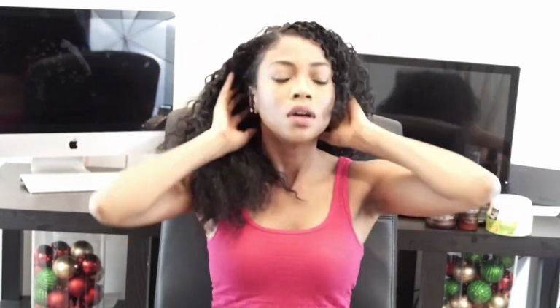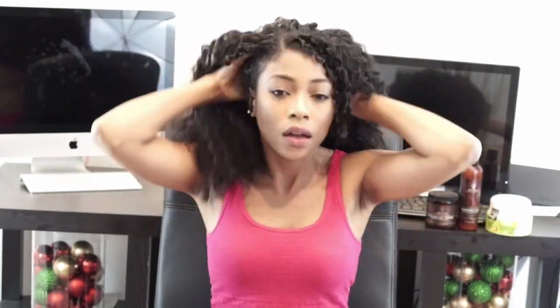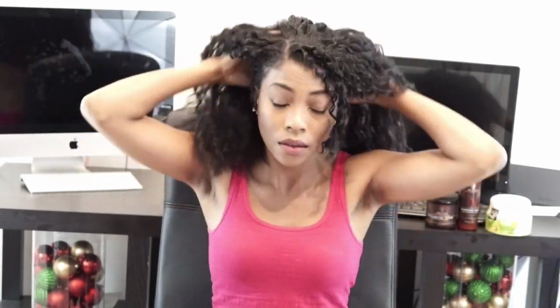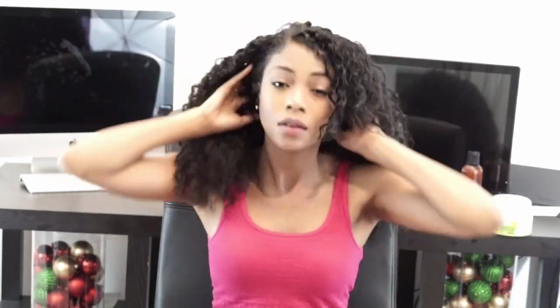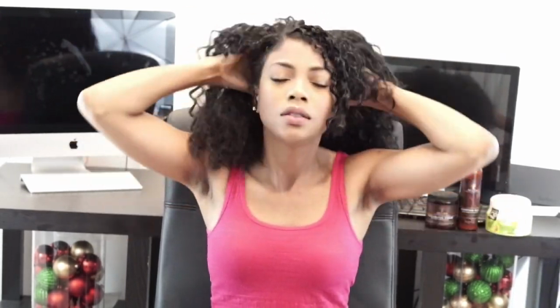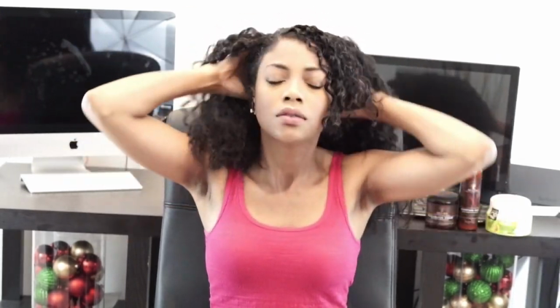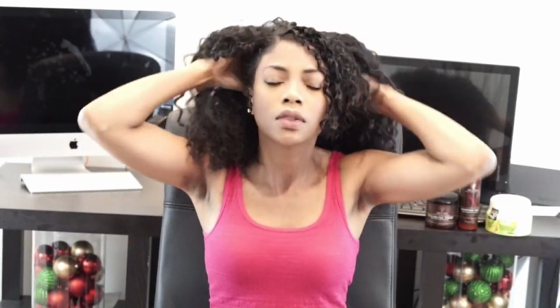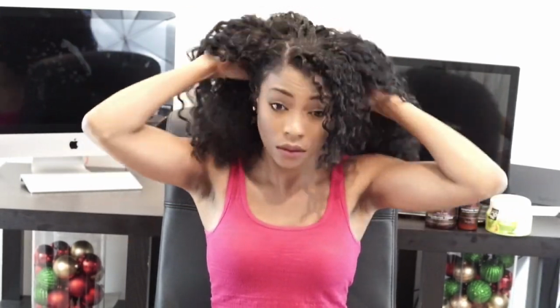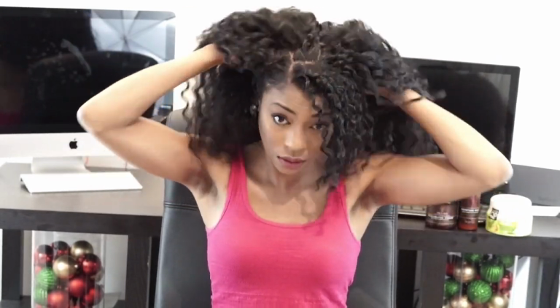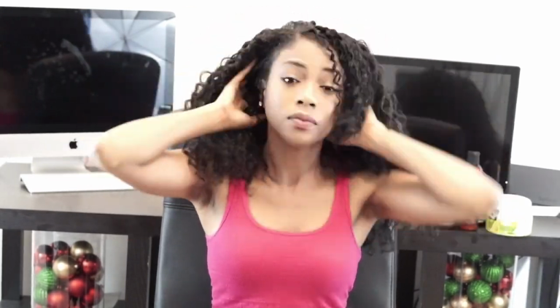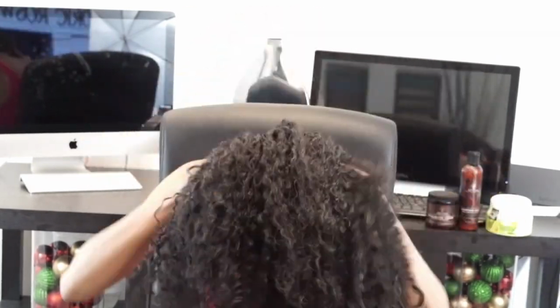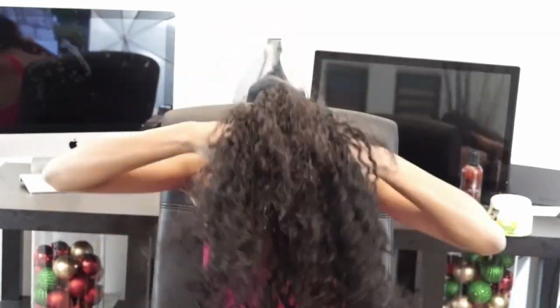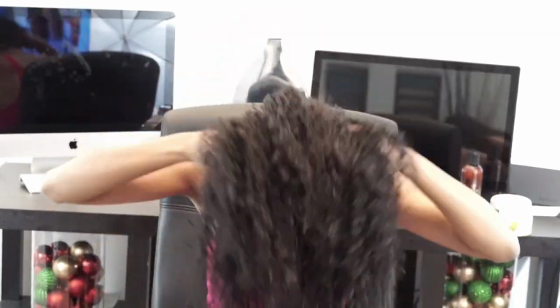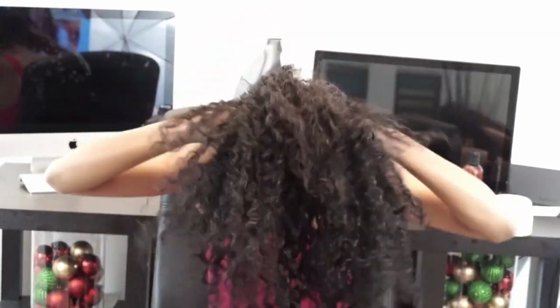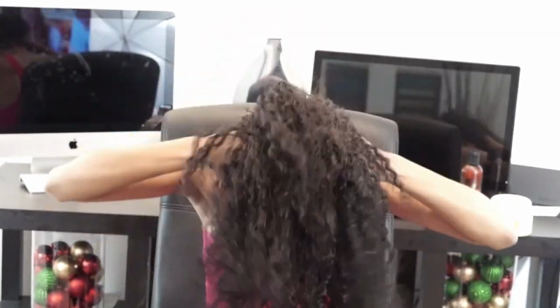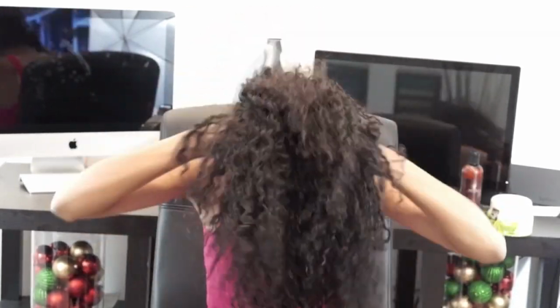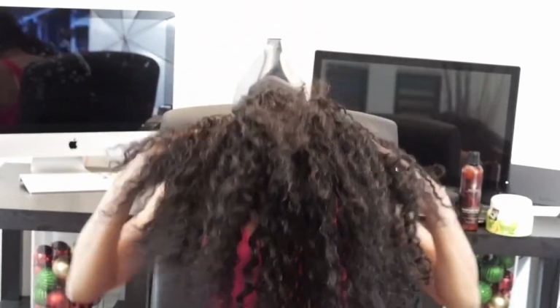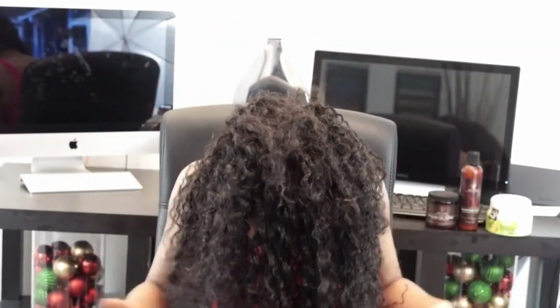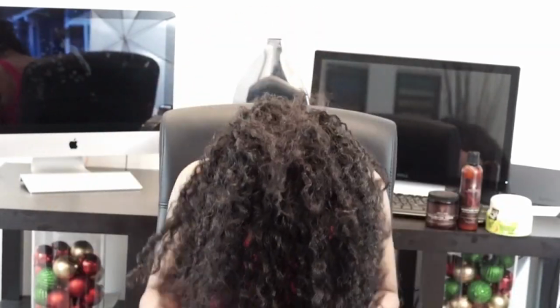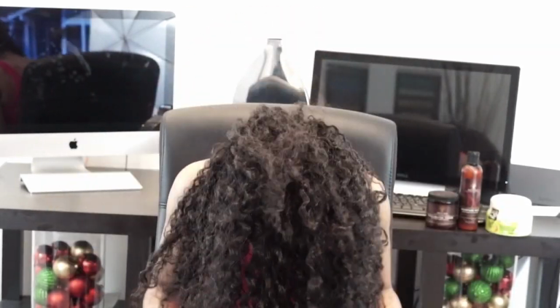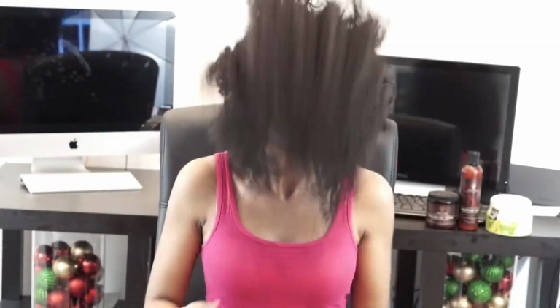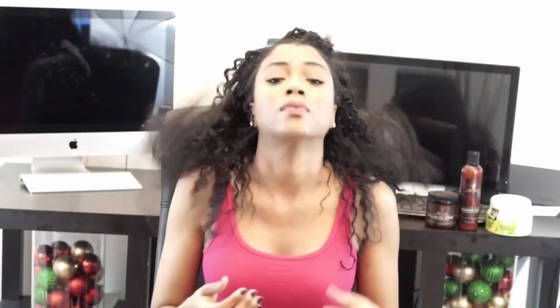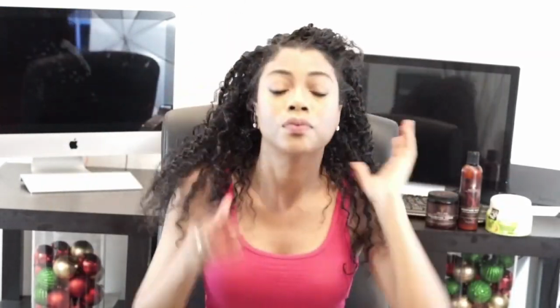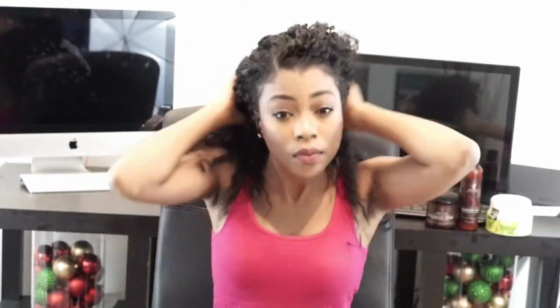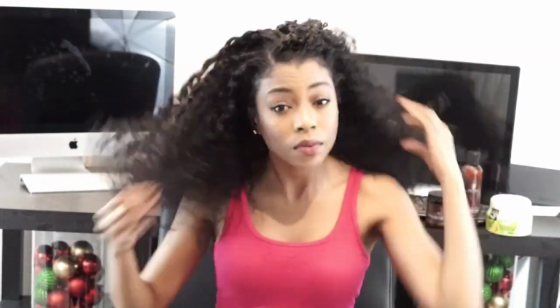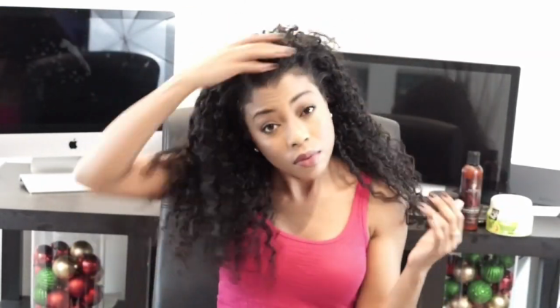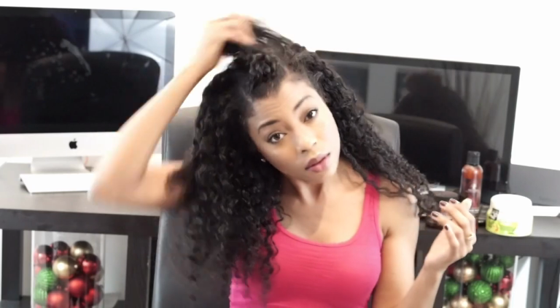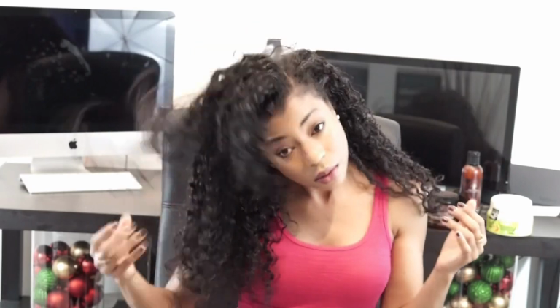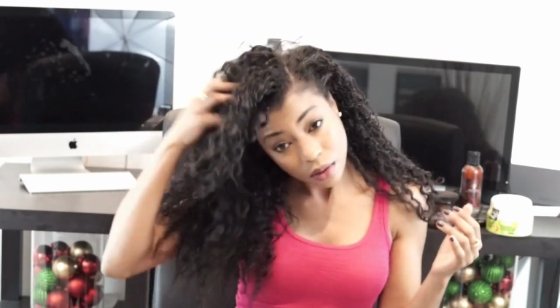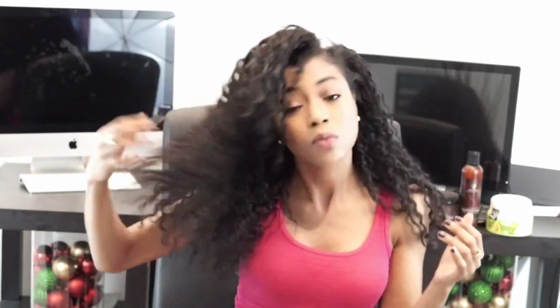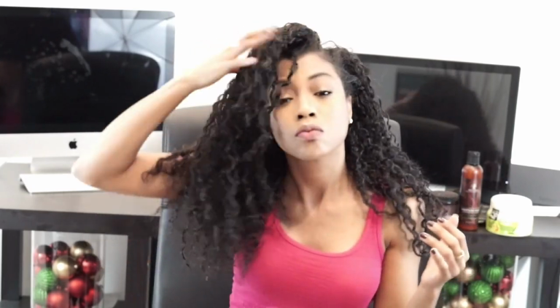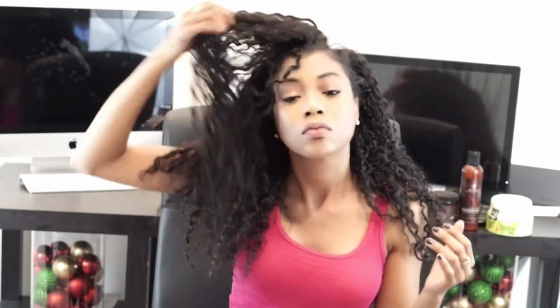Now I'm just going to fluff my hair up to add volume and put it to the side, because I like to wear my hair to the side. I just think it looks better on me.